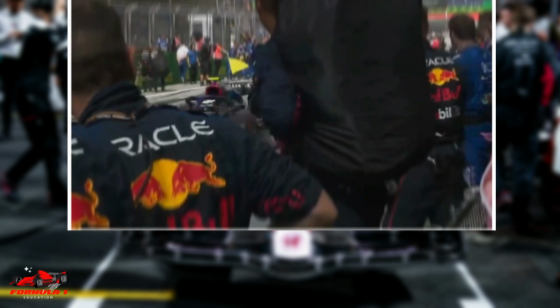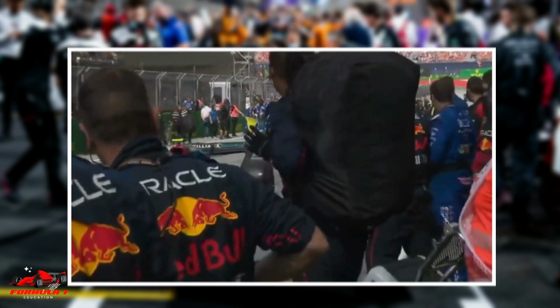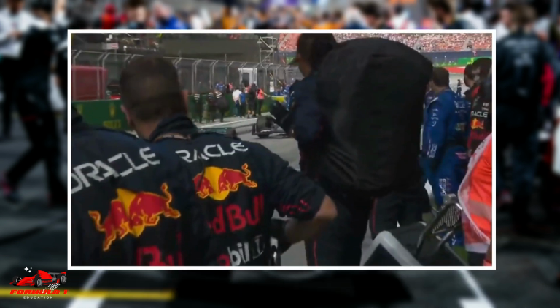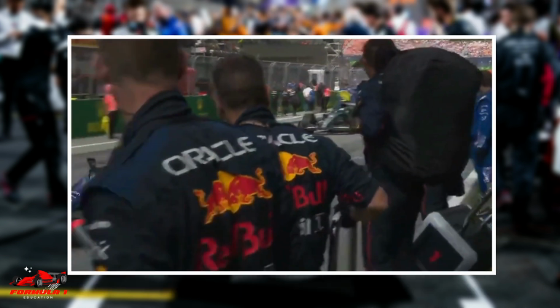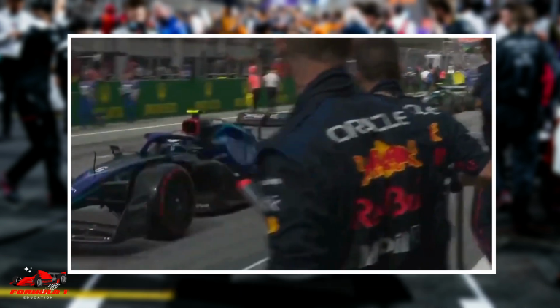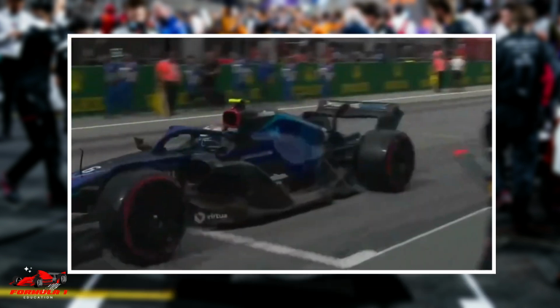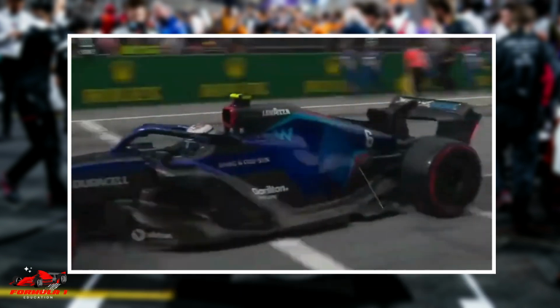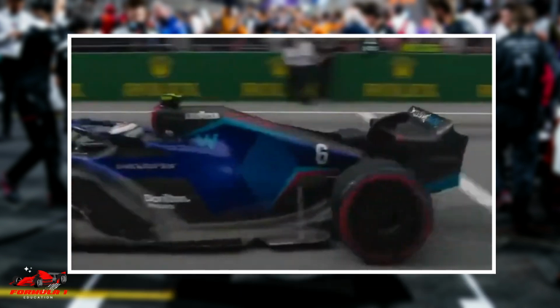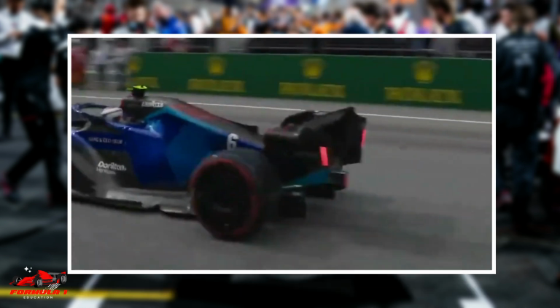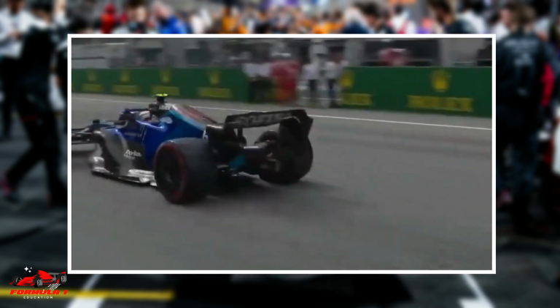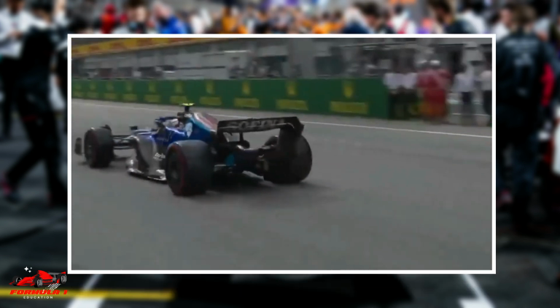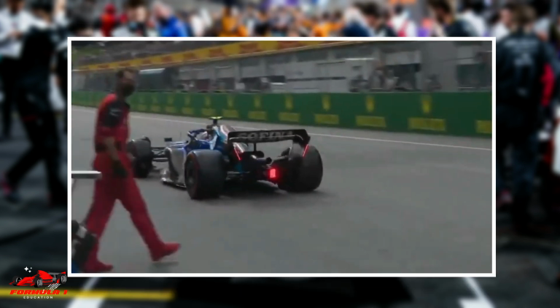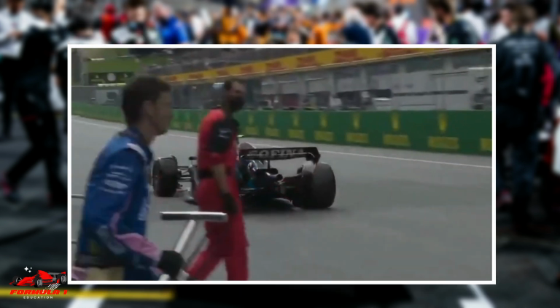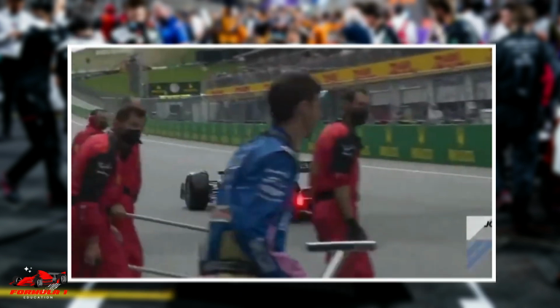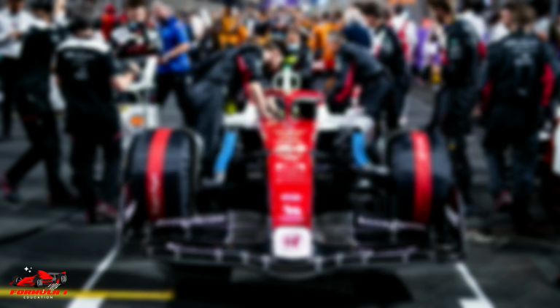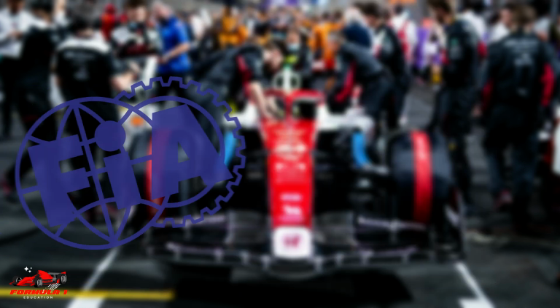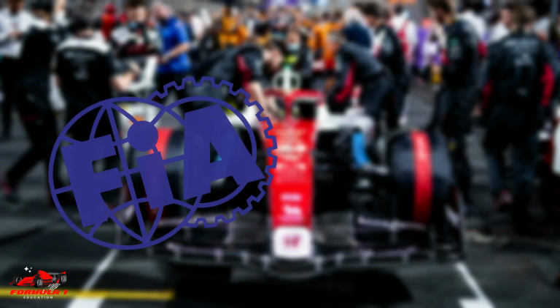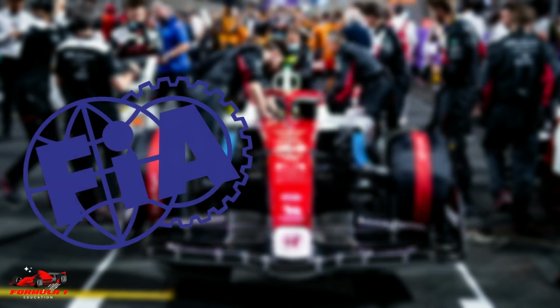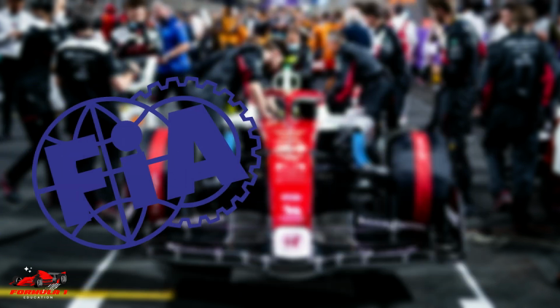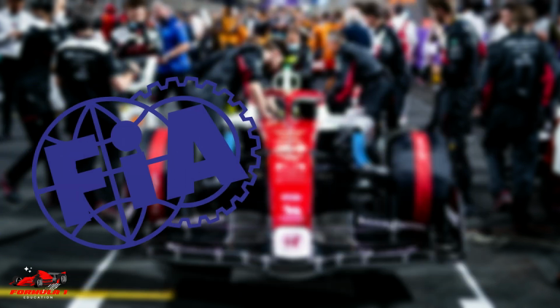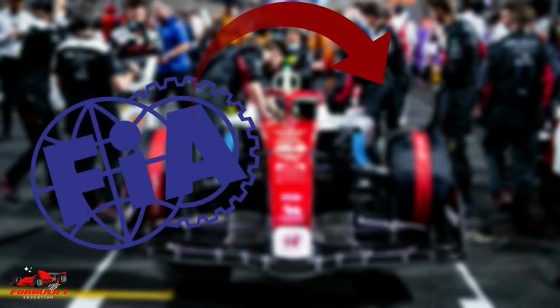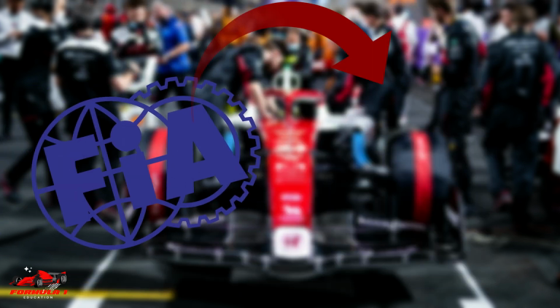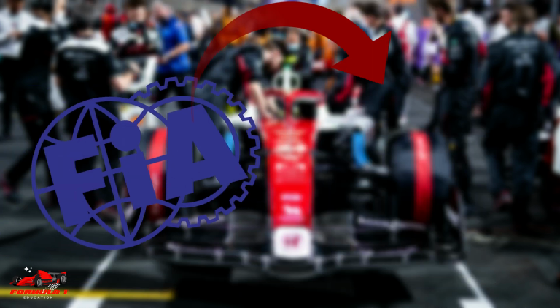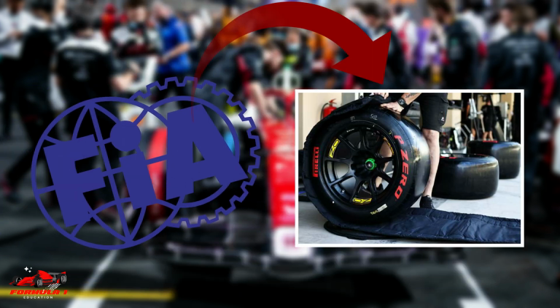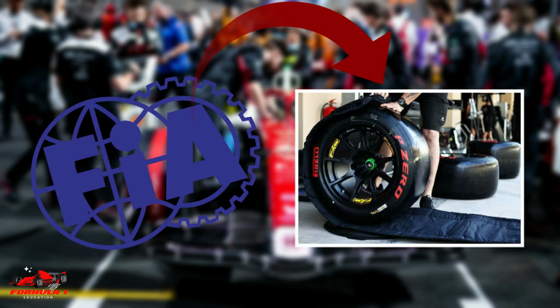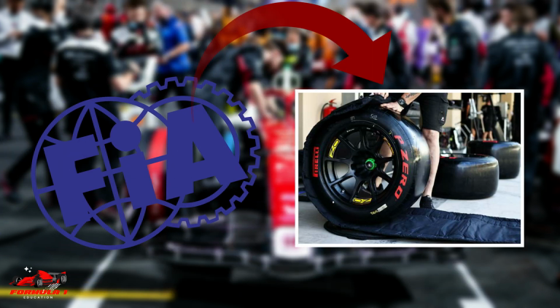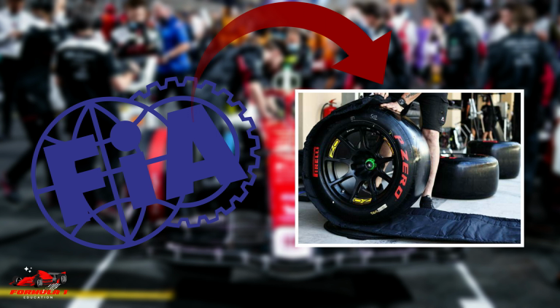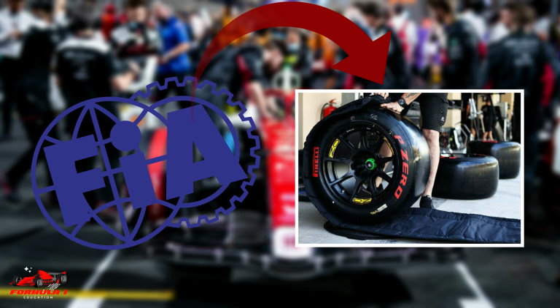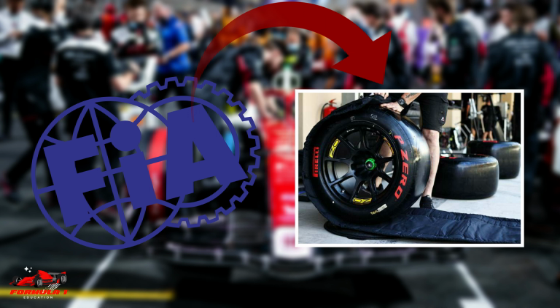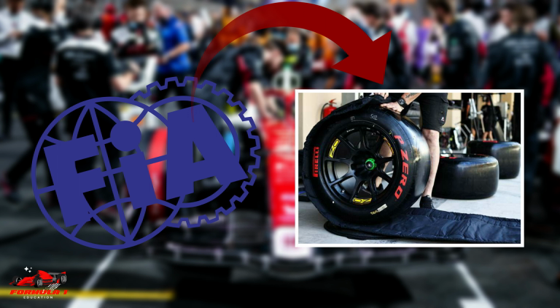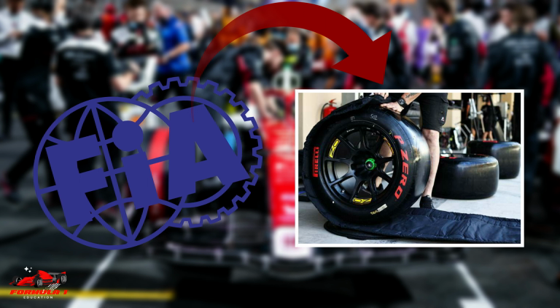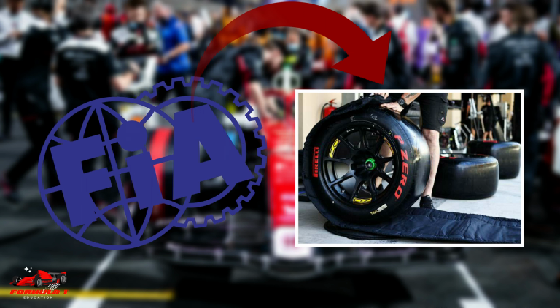If you are a fan of Formula One, you might have heard that the FIA is looking to ban tire blankets starting in 2024.